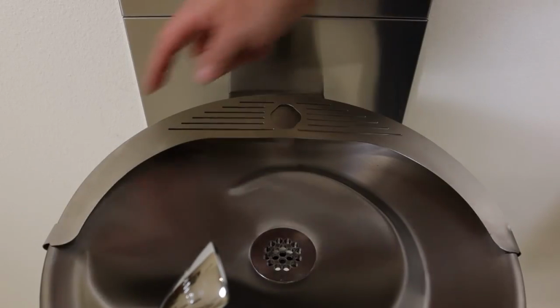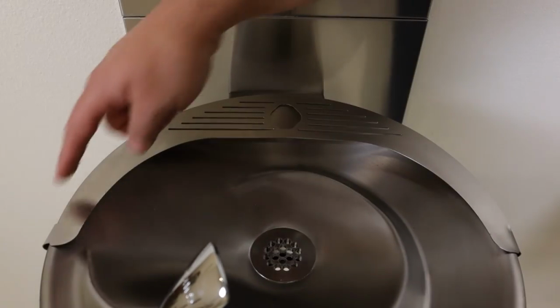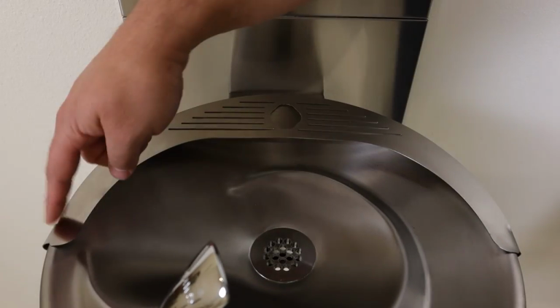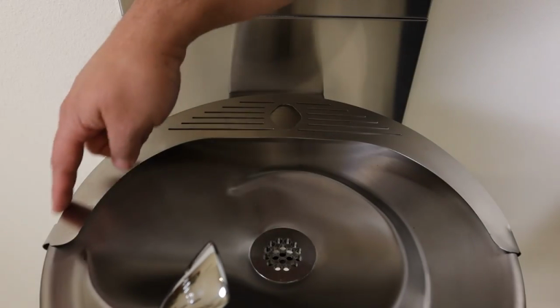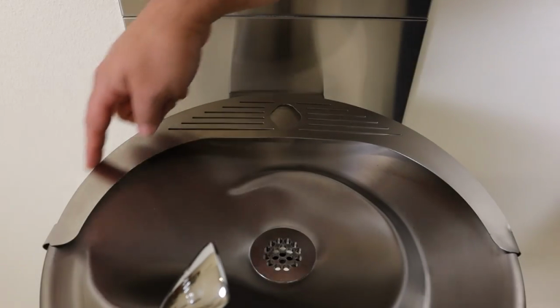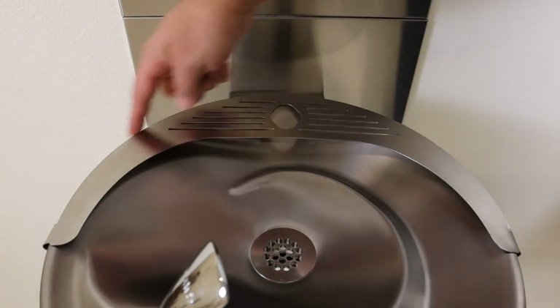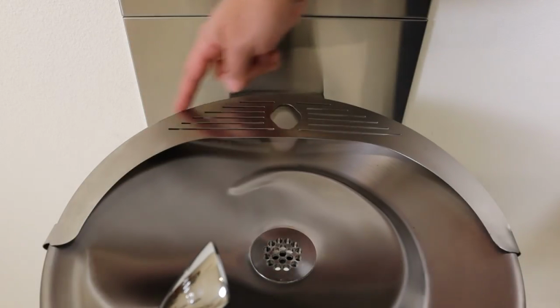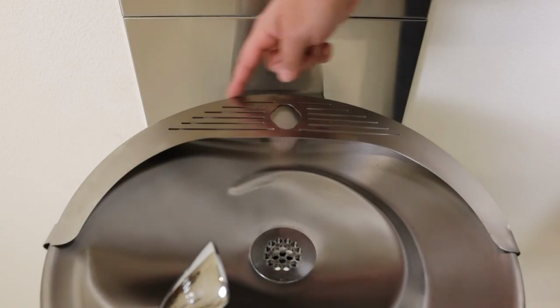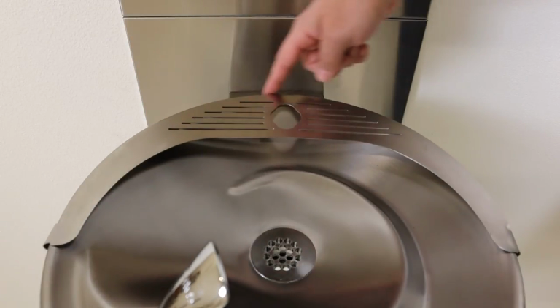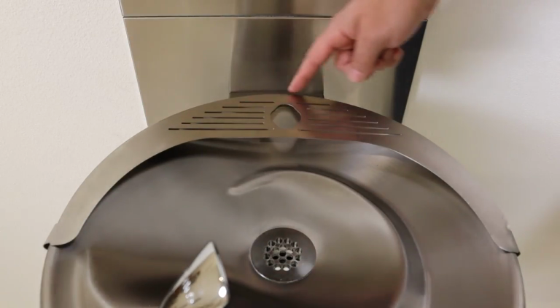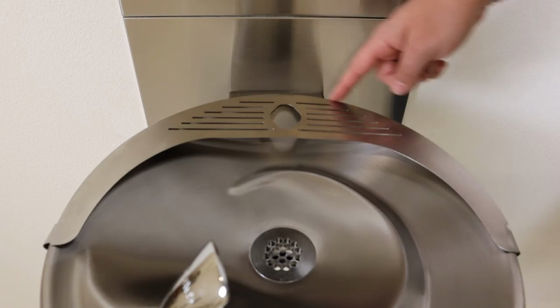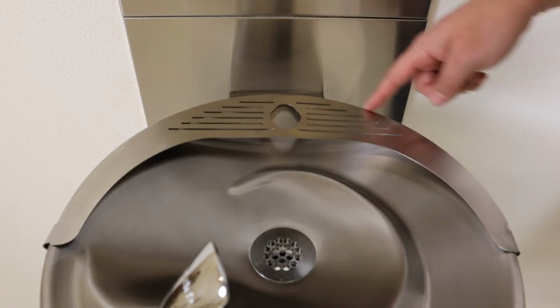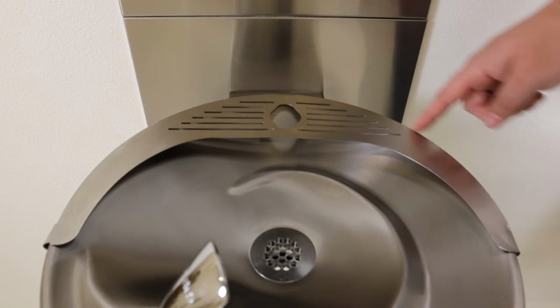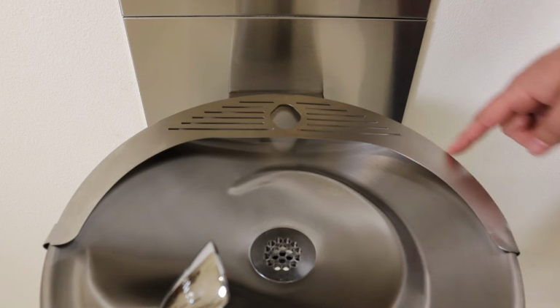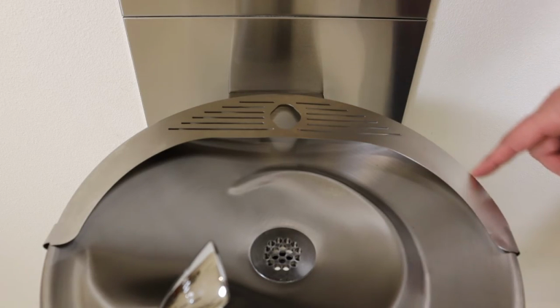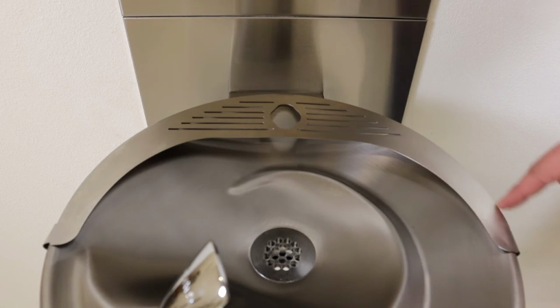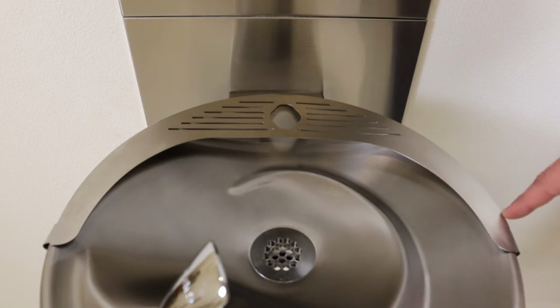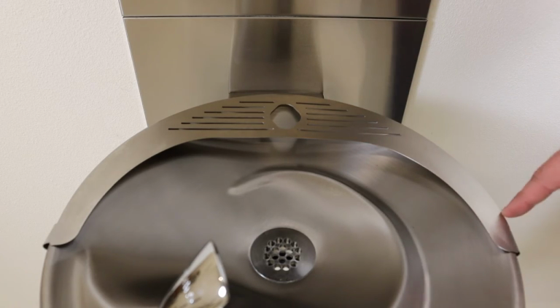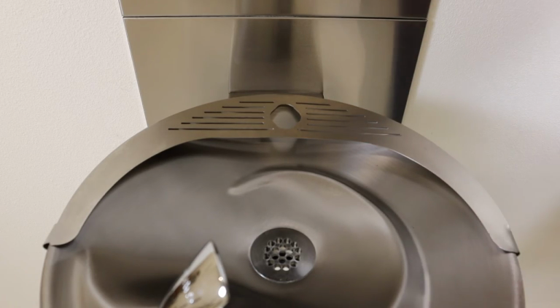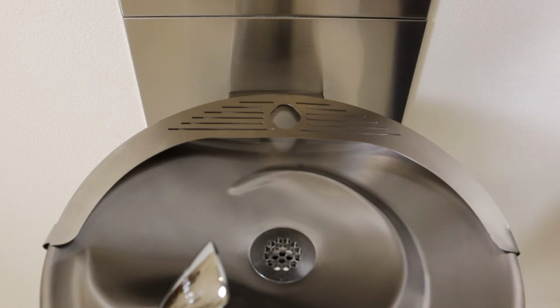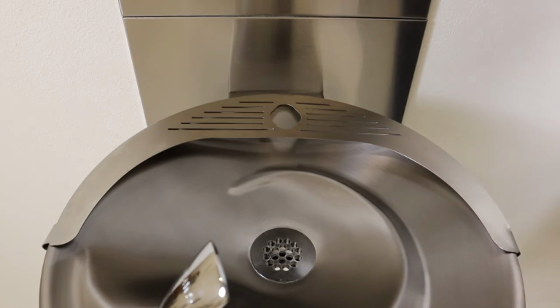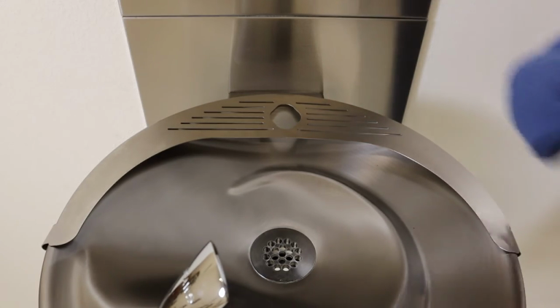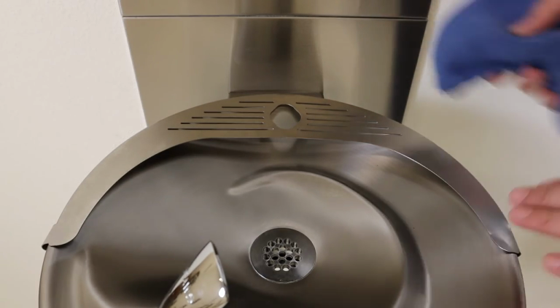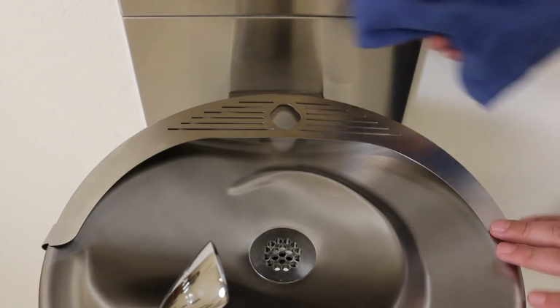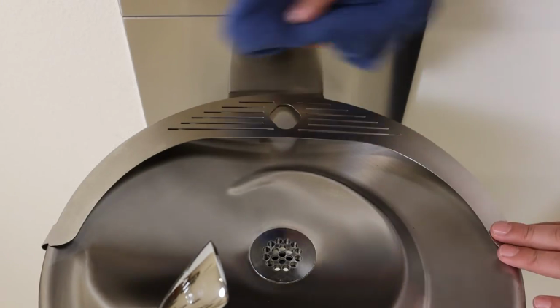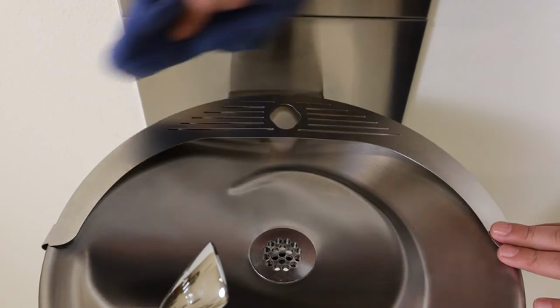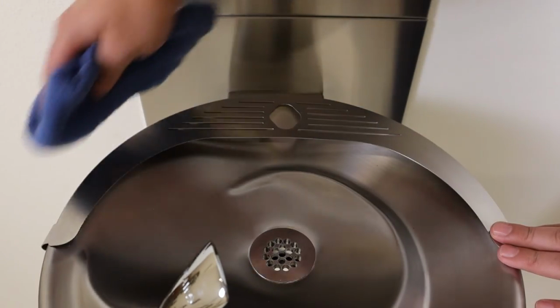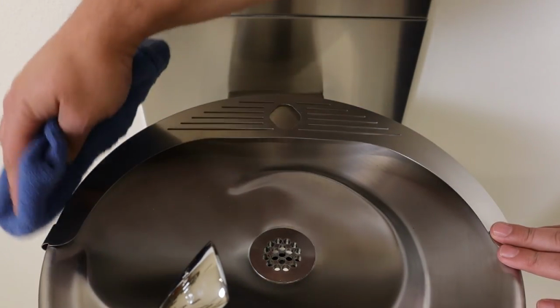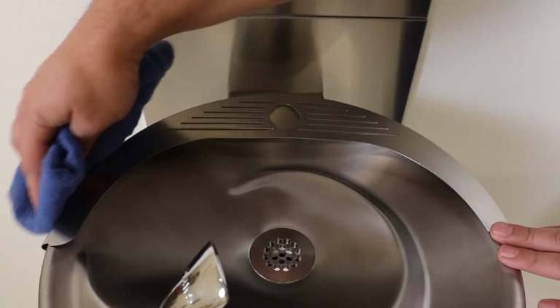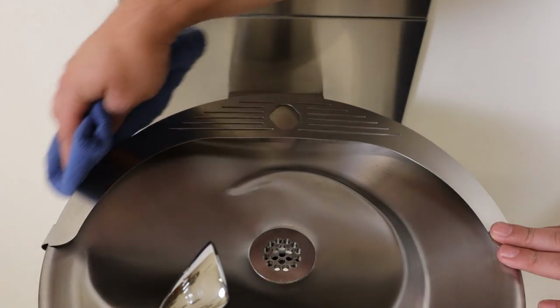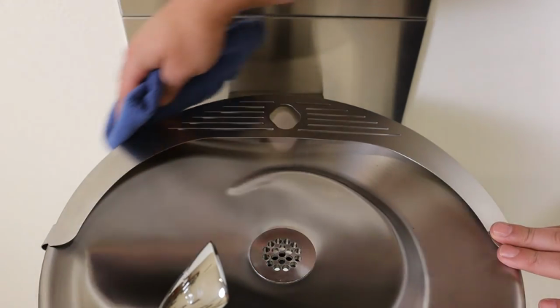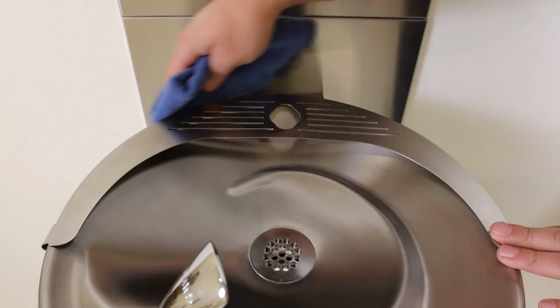At this point, wipe off any excess sealant from the back of the bottle stand after it is fully secured.